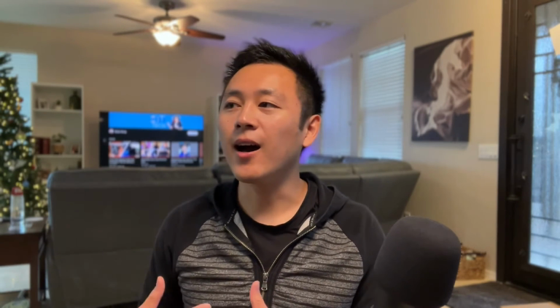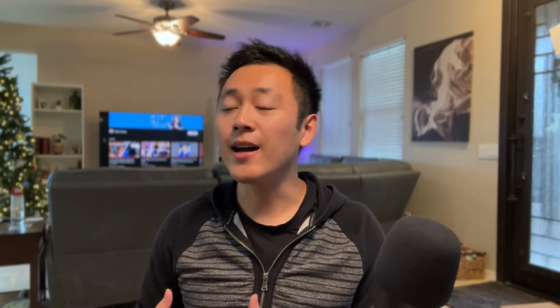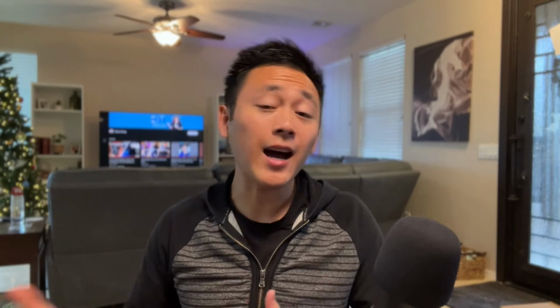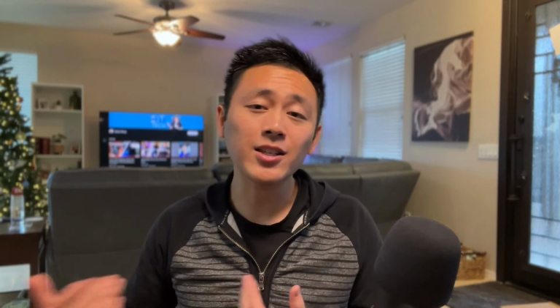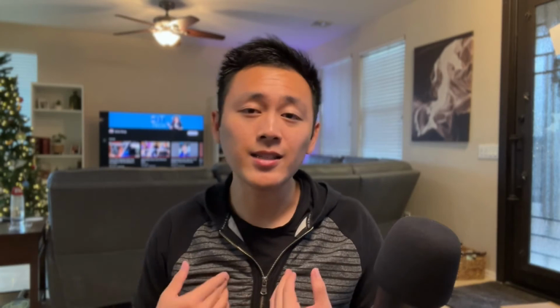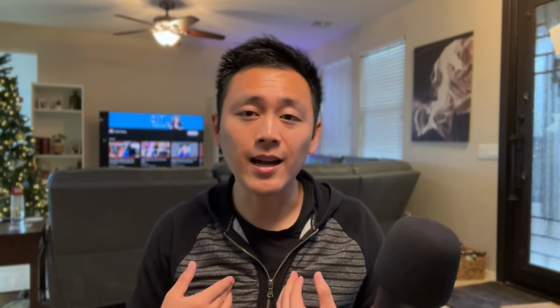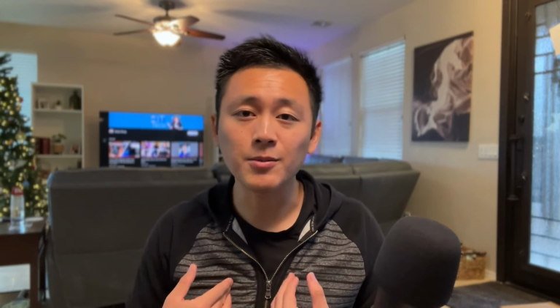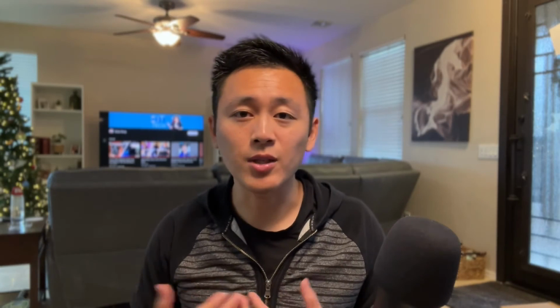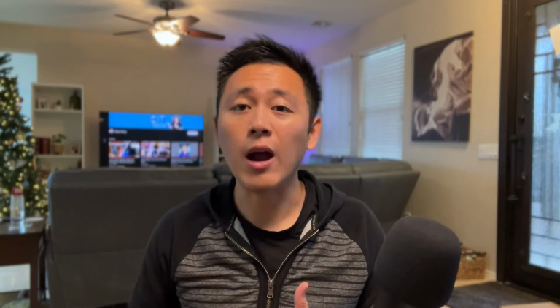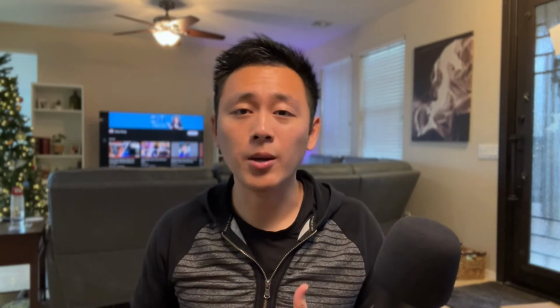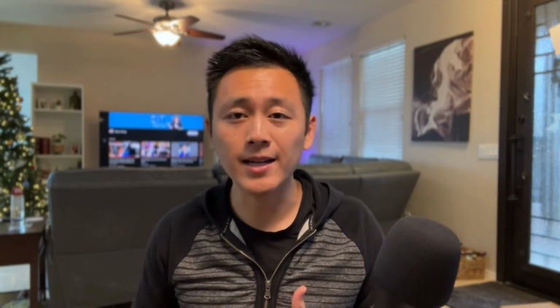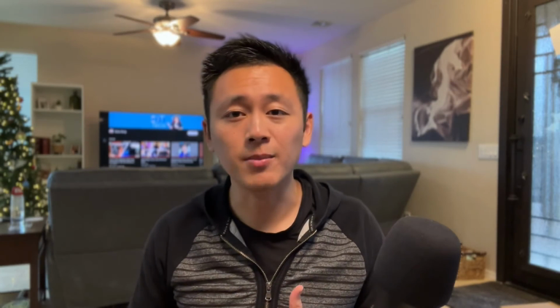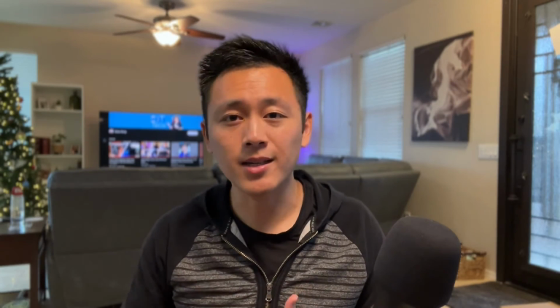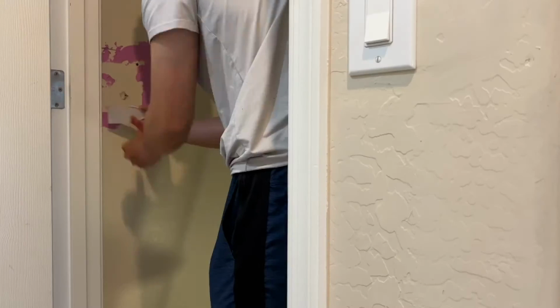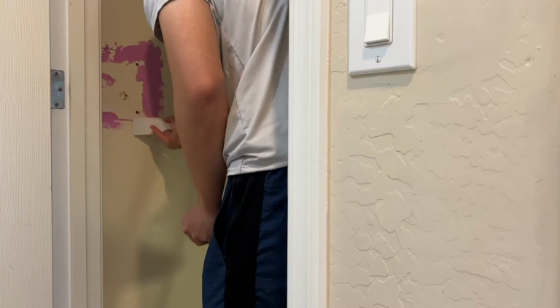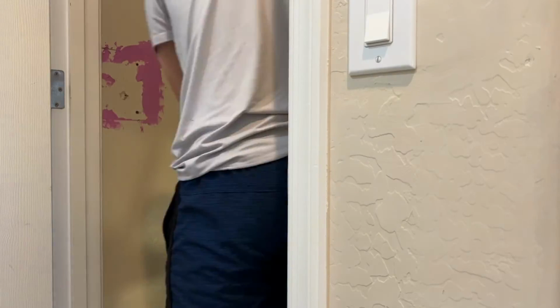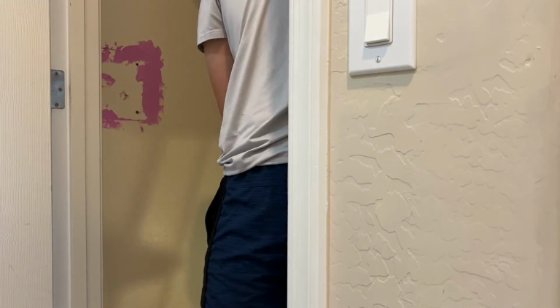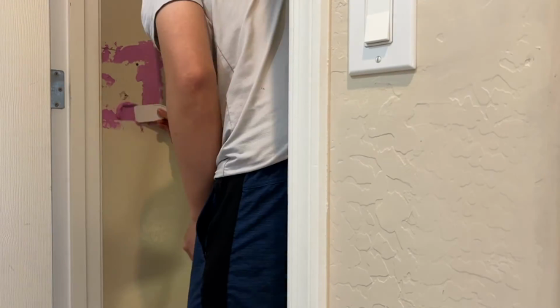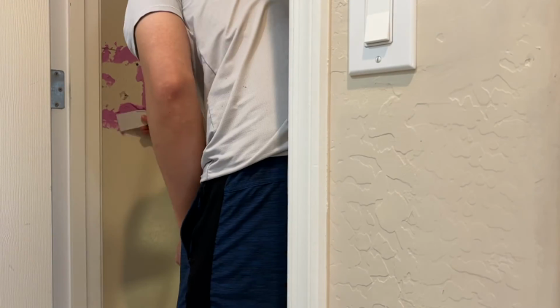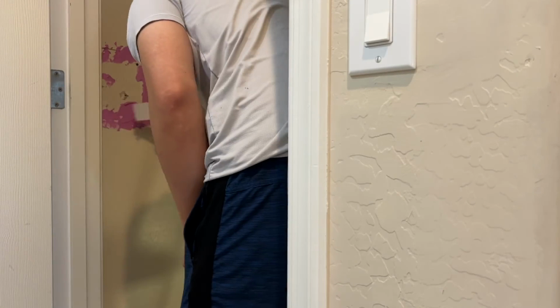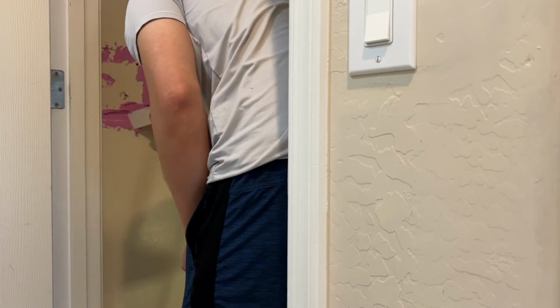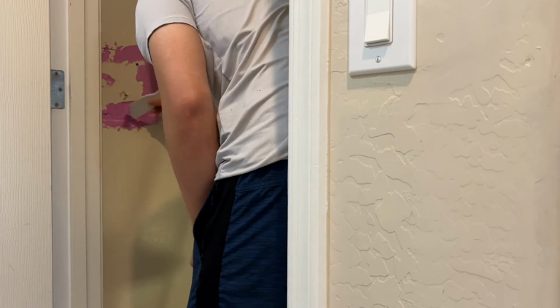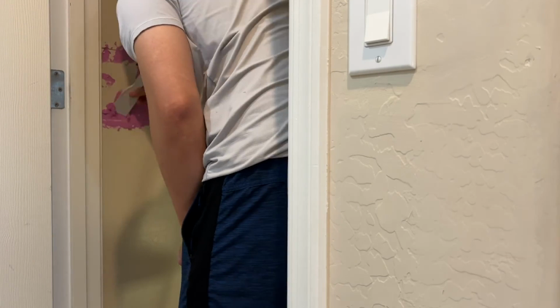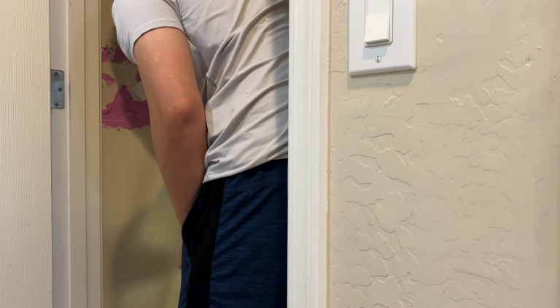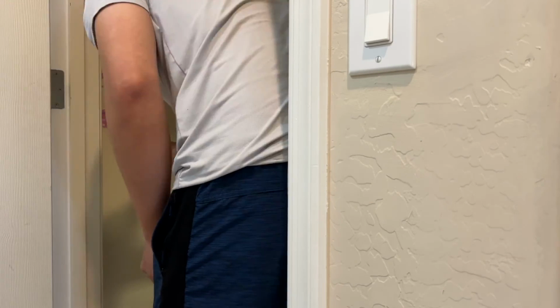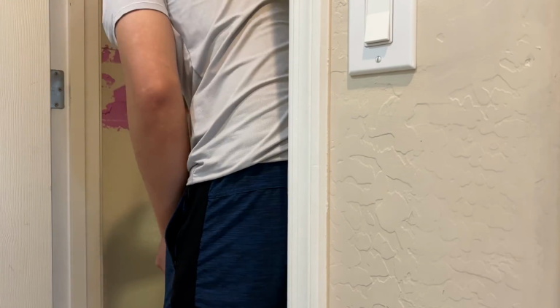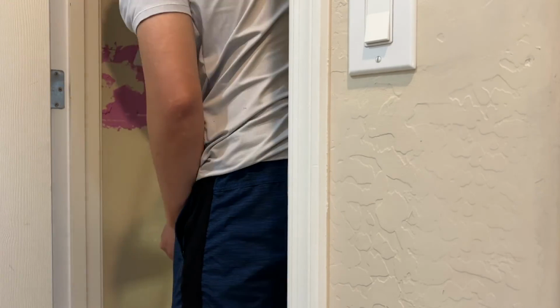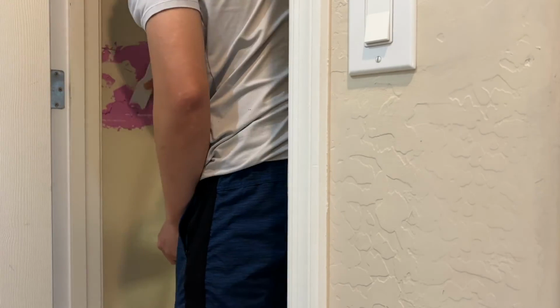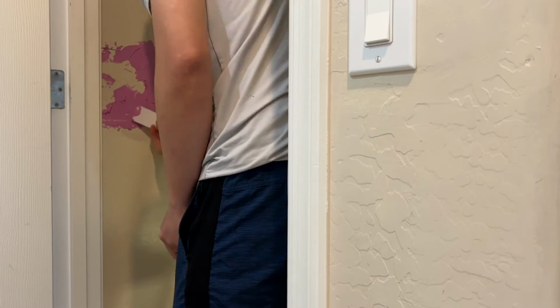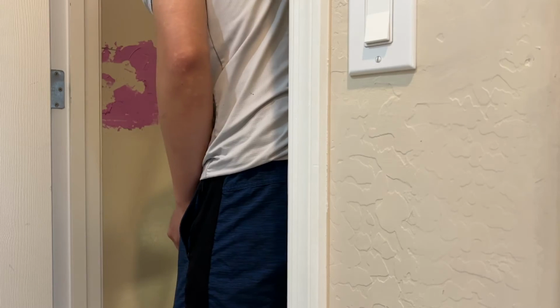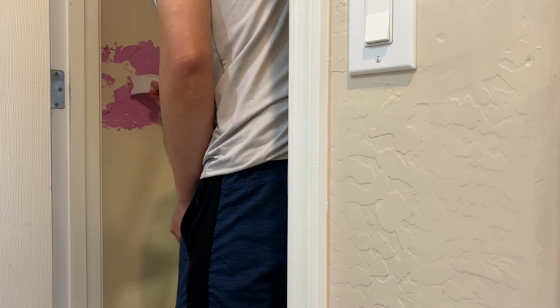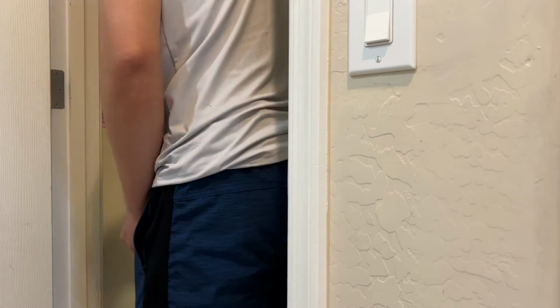I actually ended up doing the drywall patching myself. But after I did the patching, the install was complete and it works great.